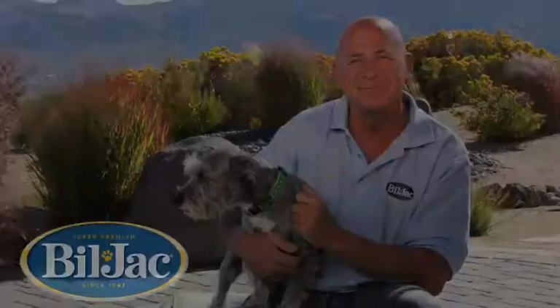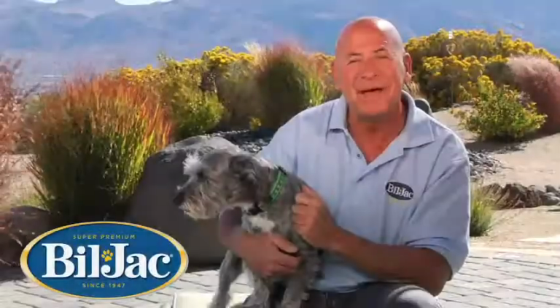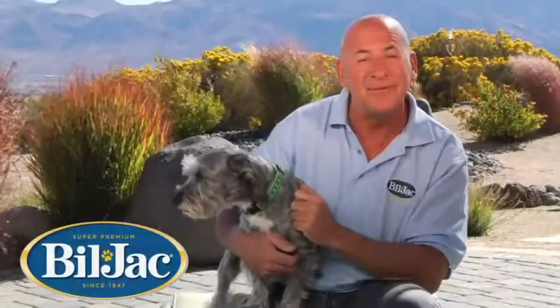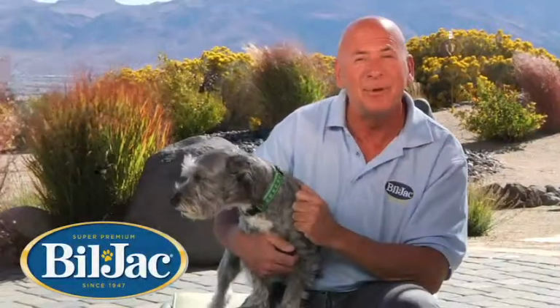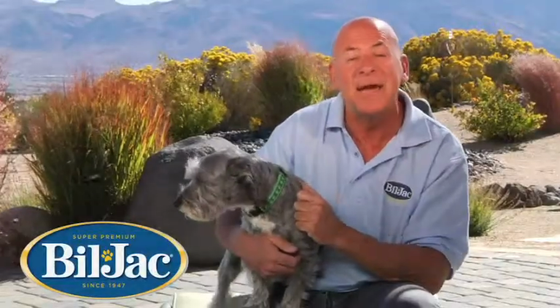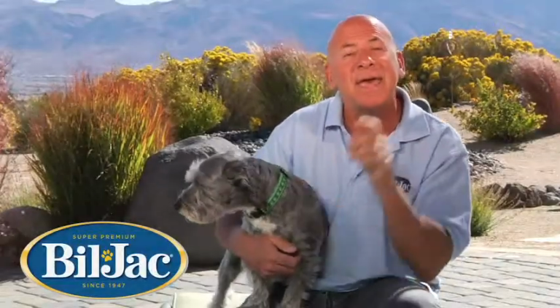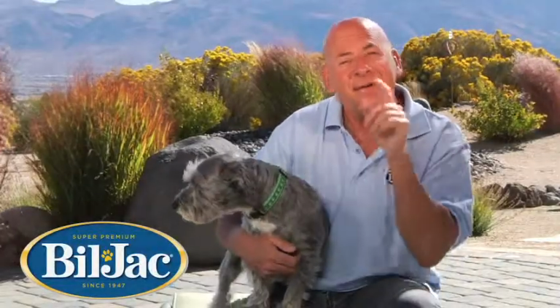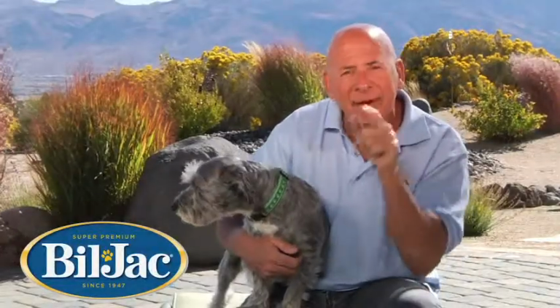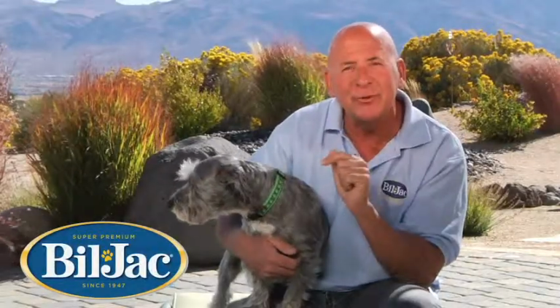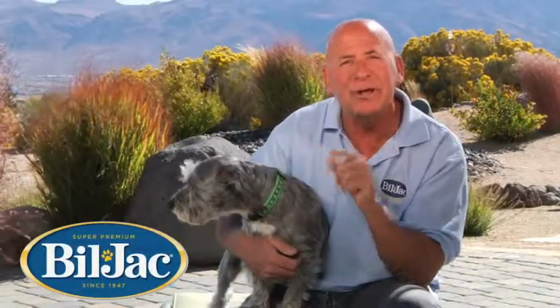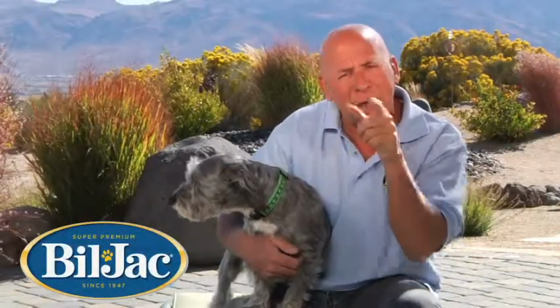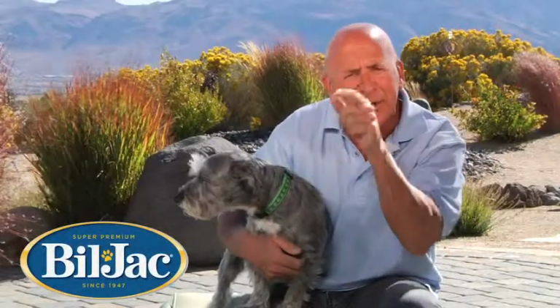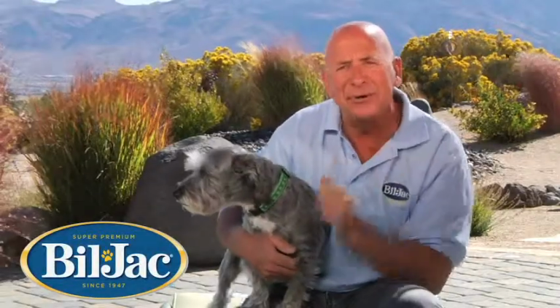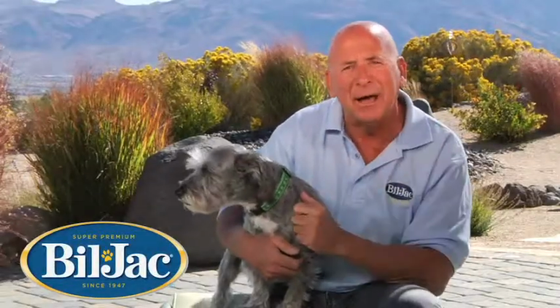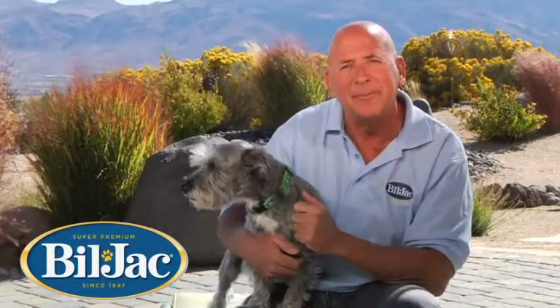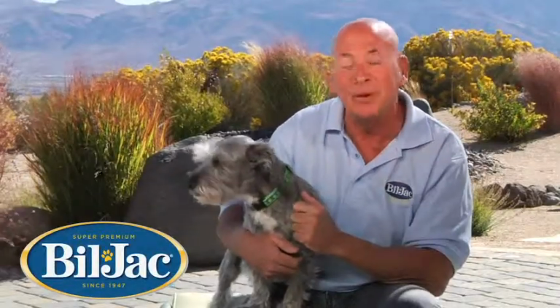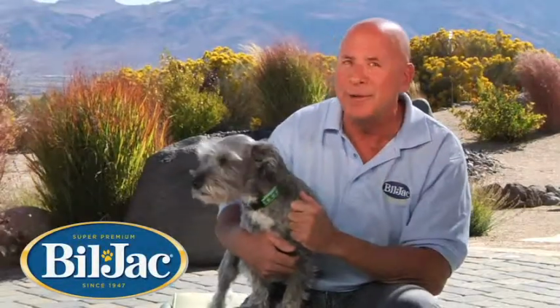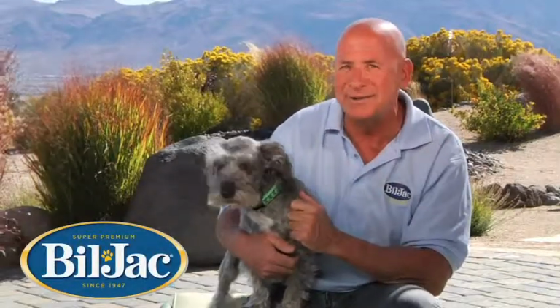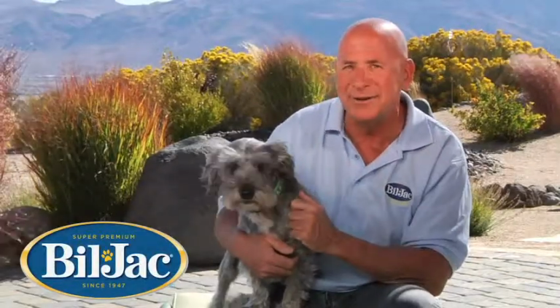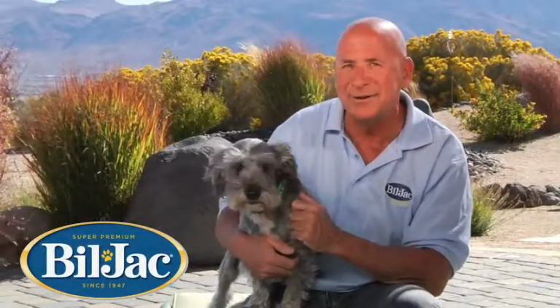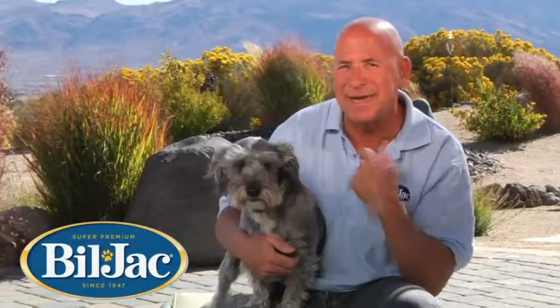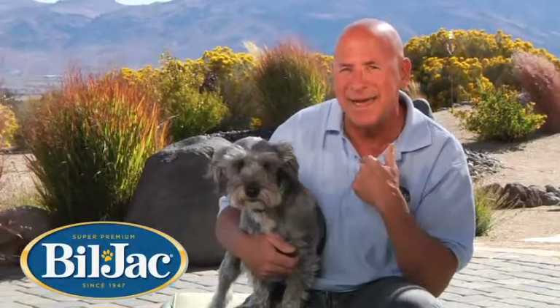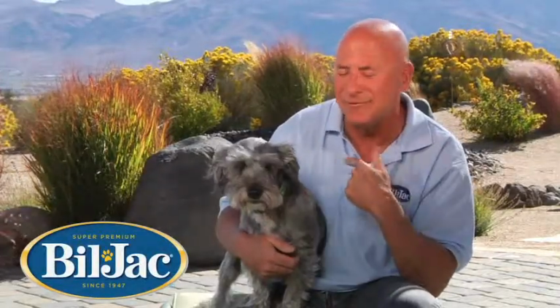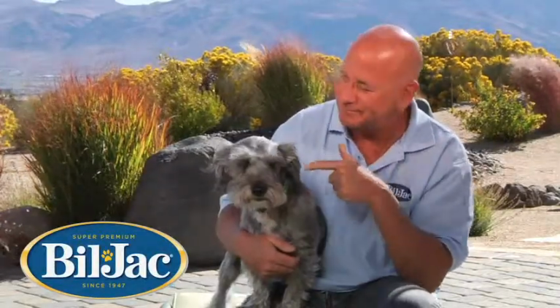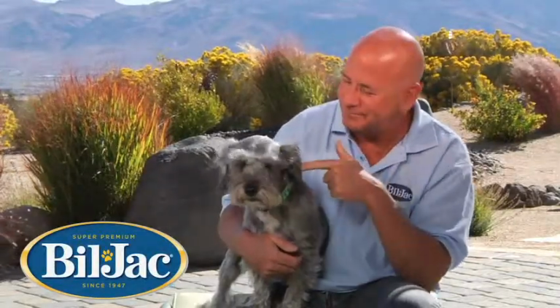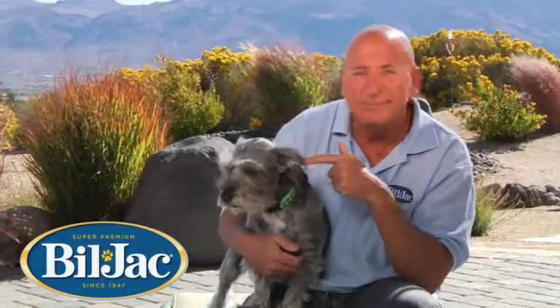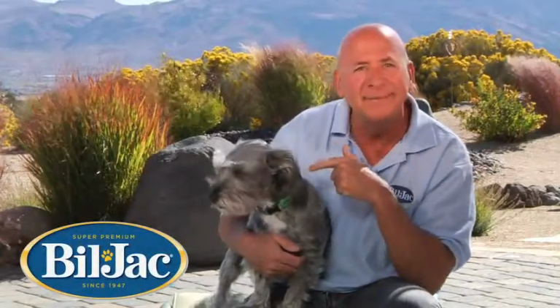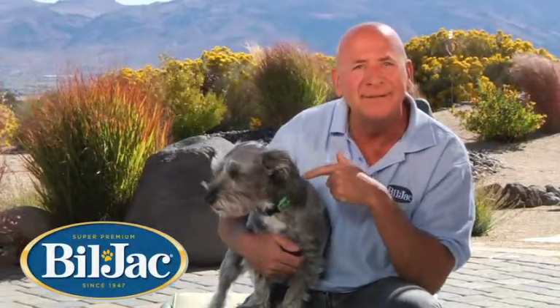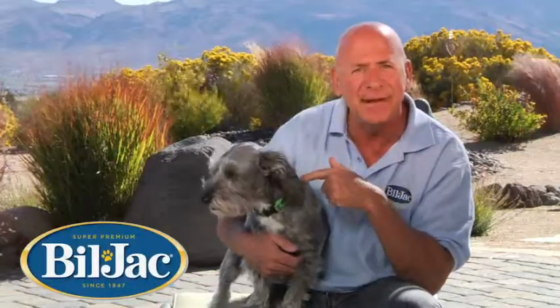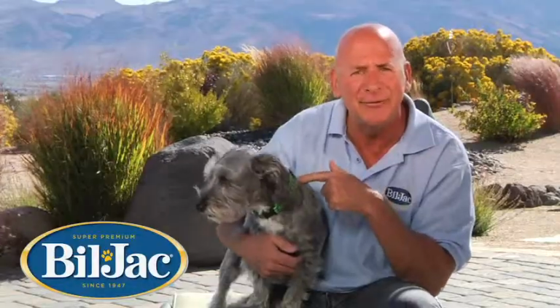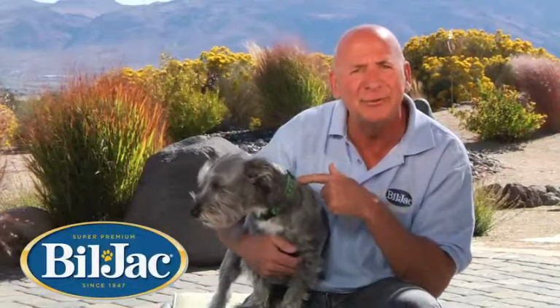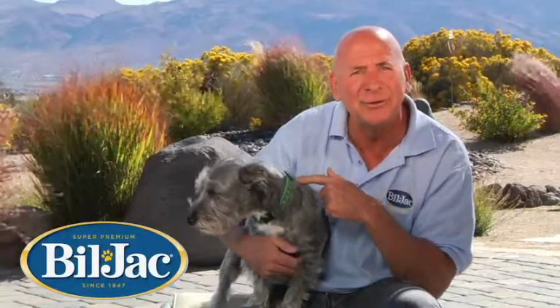I feed Bill Jack. If you haven't tried it, try it out on your dog. You'll be glad to see the difference like I have. He's nine and a half years old.